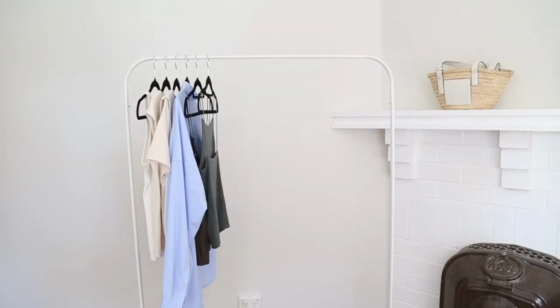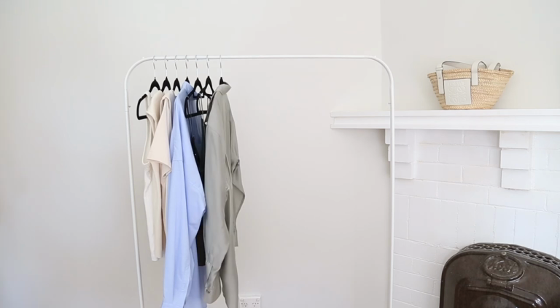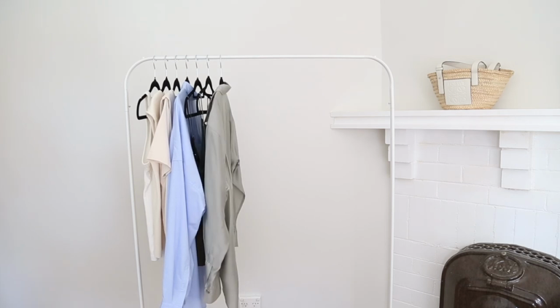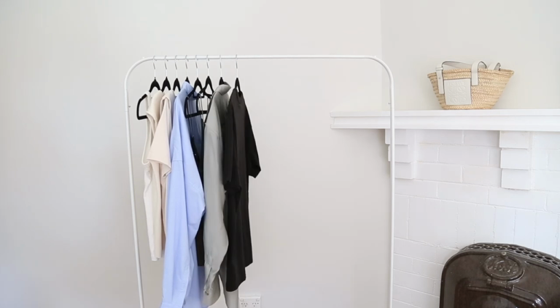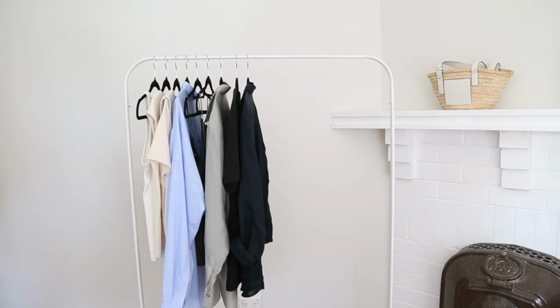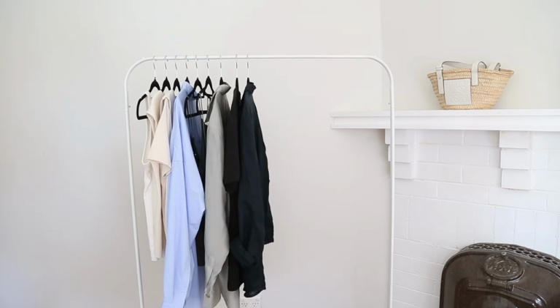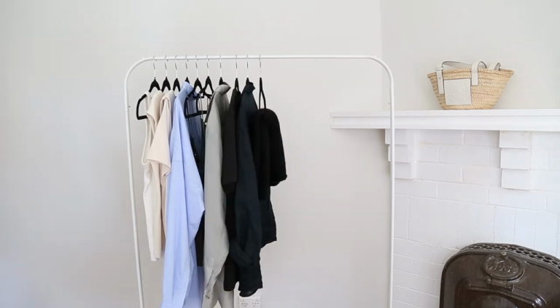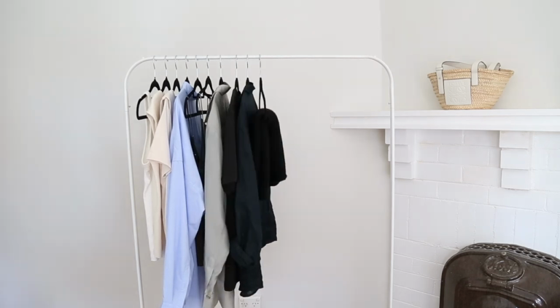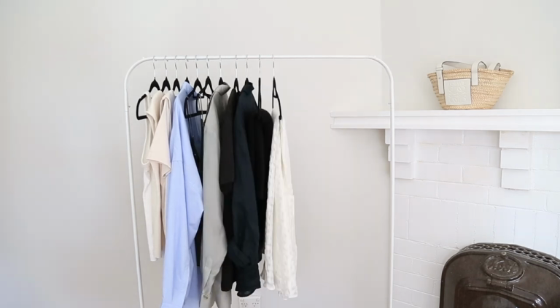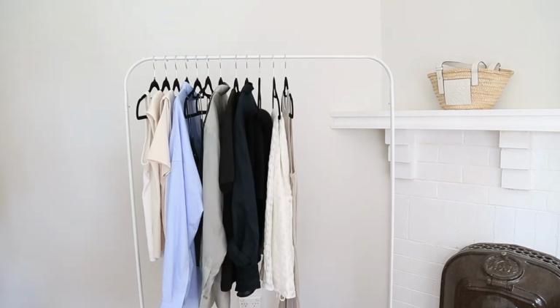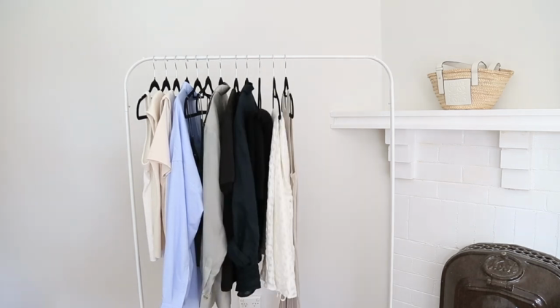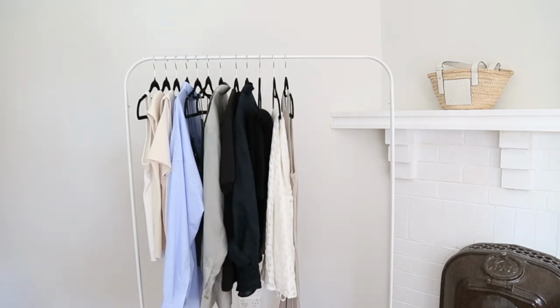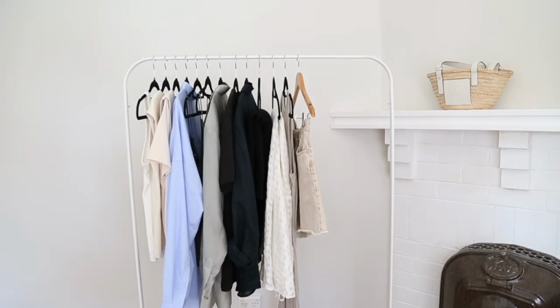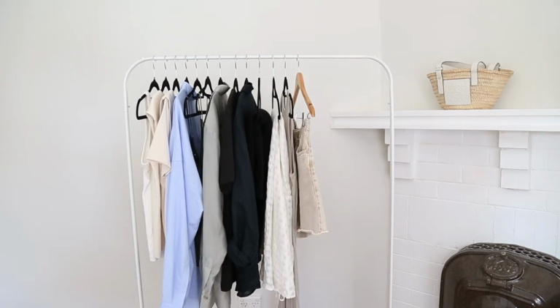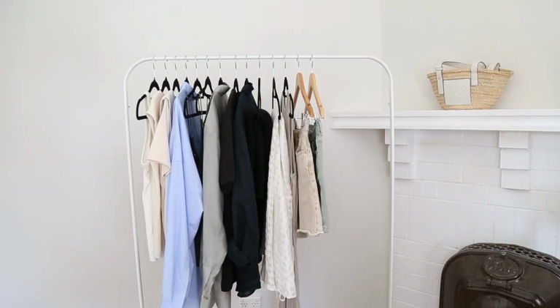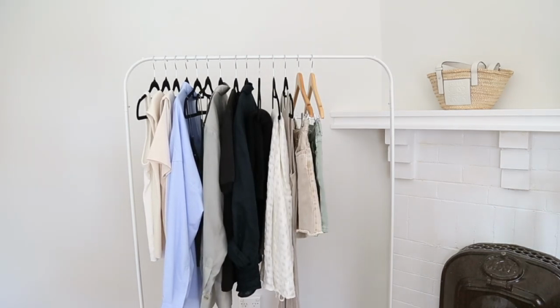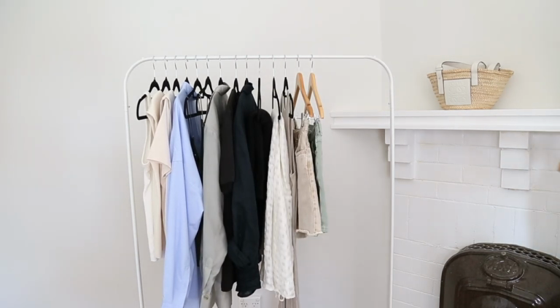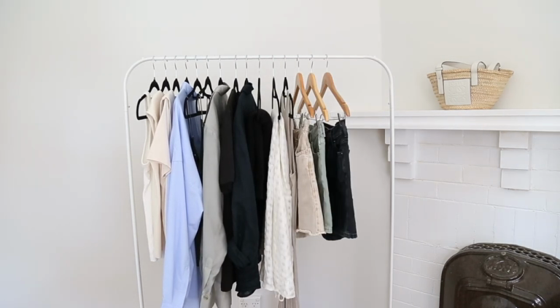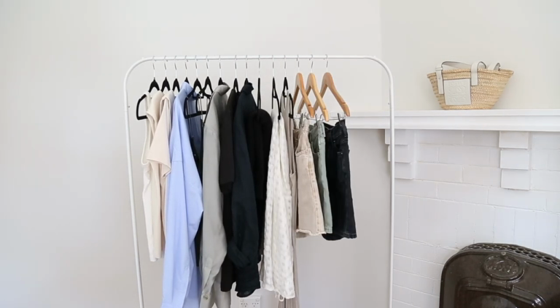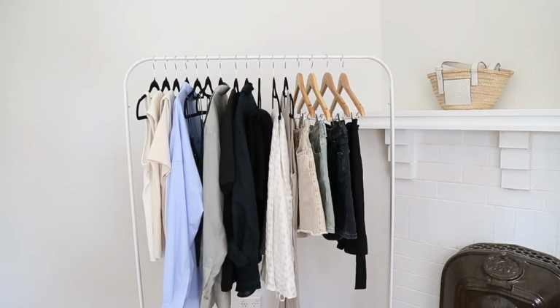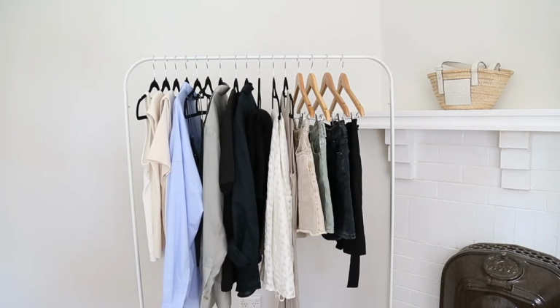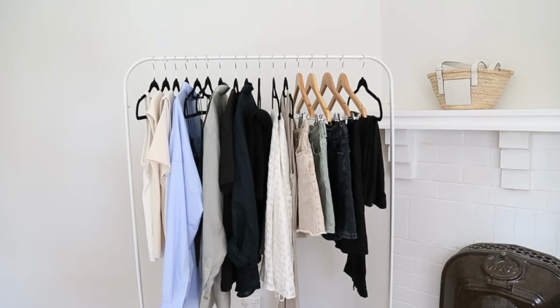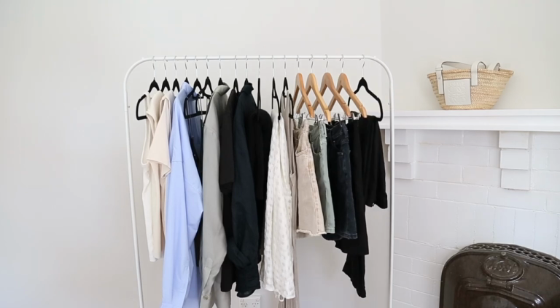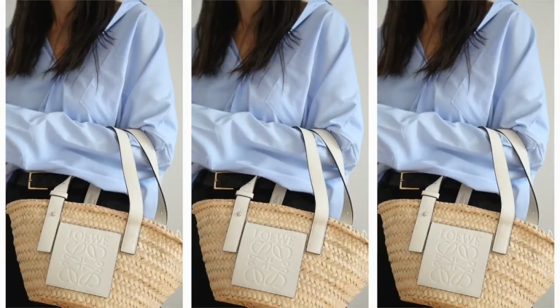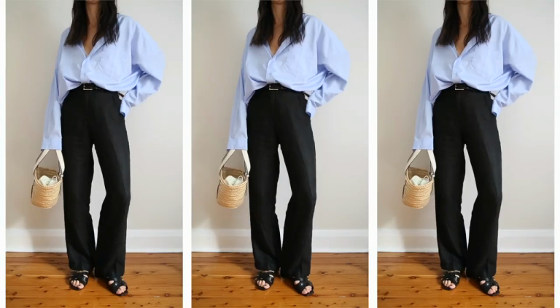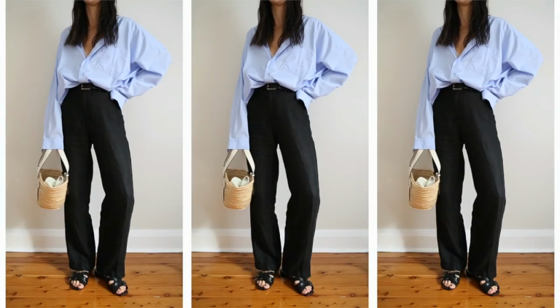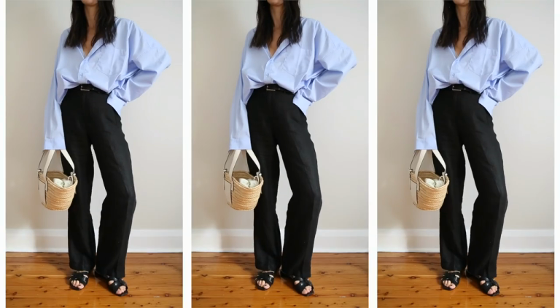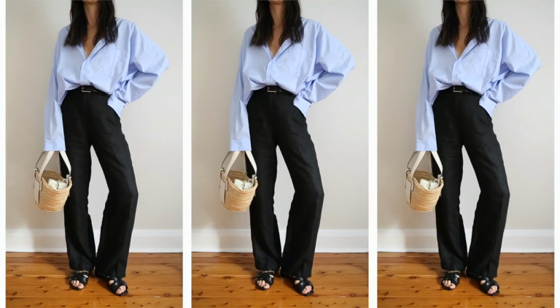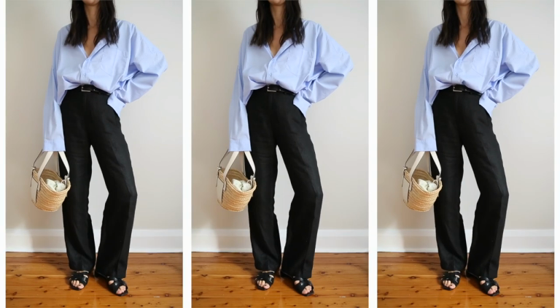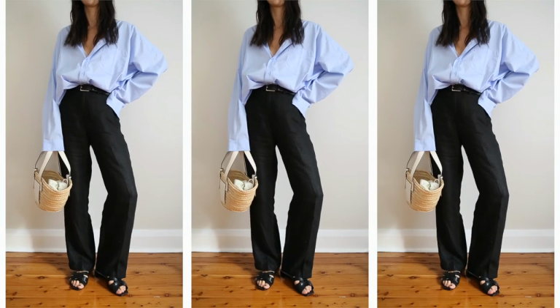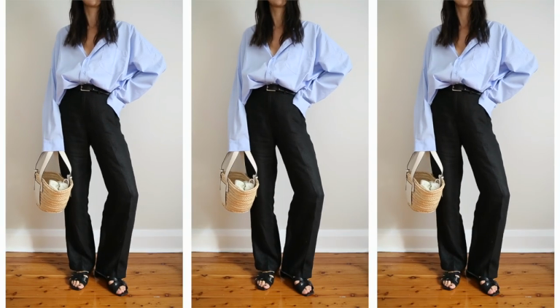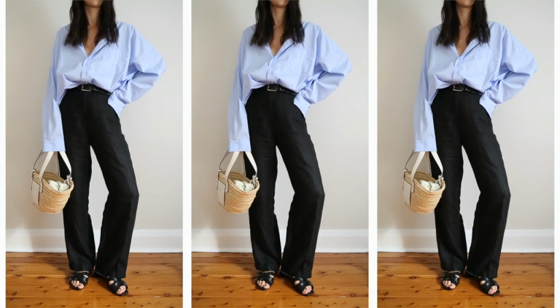There are 21 items: nine tops, four shorts, a pair of trousers, a knit, two dresses, two sandals, and two bags.